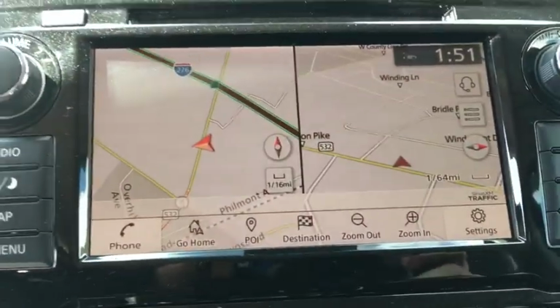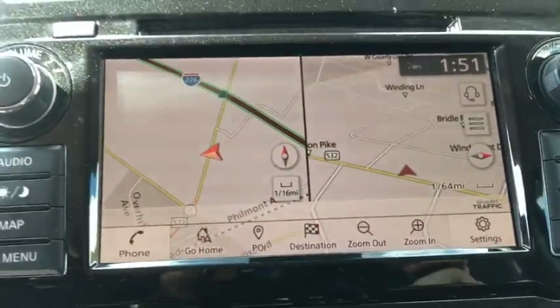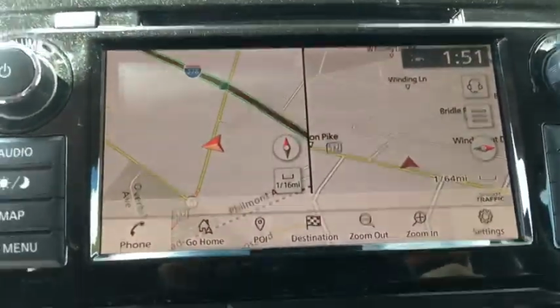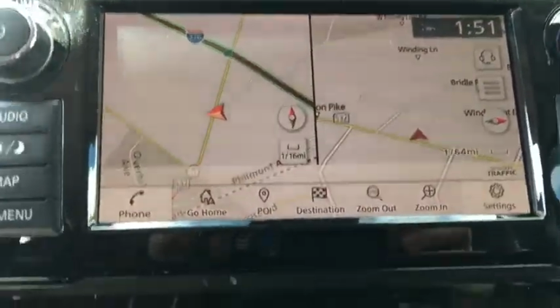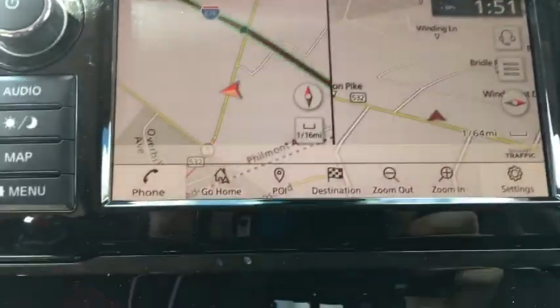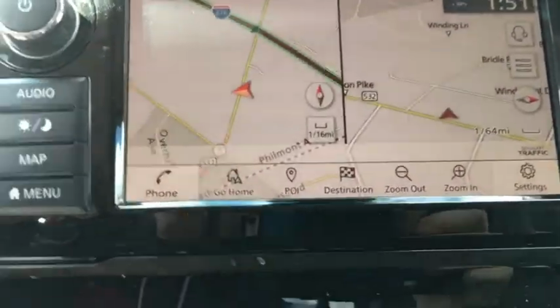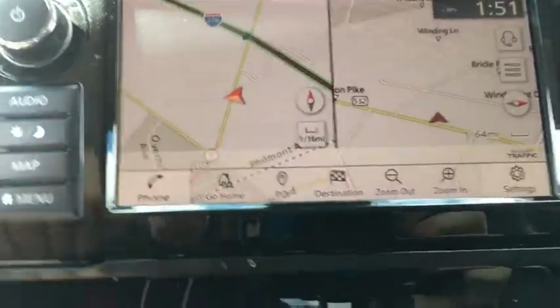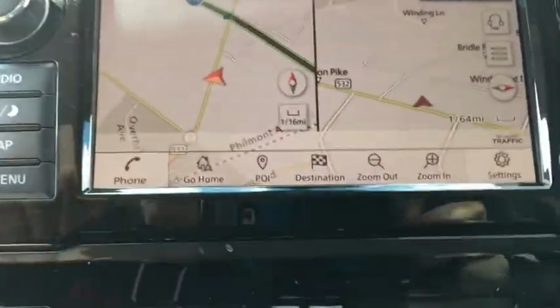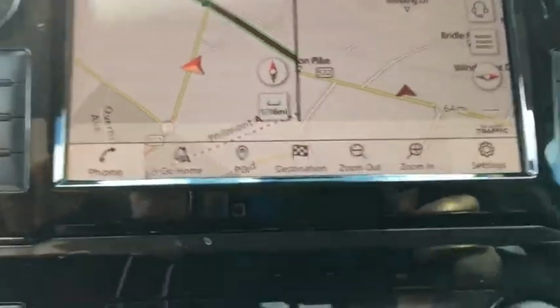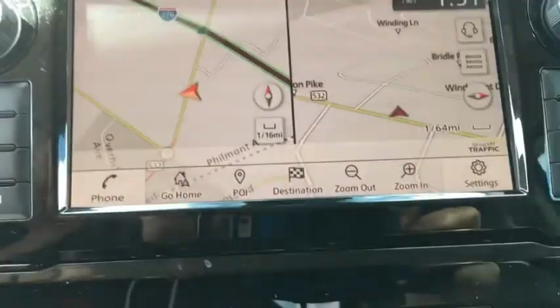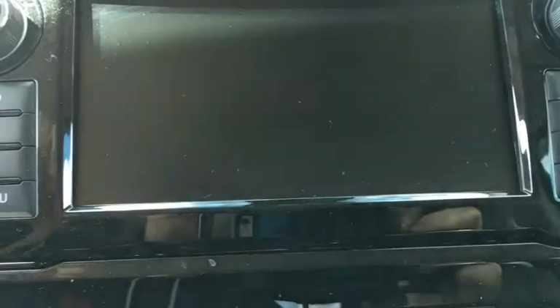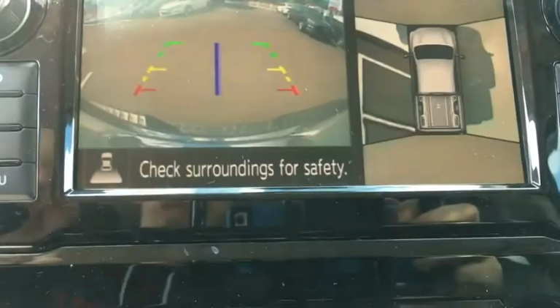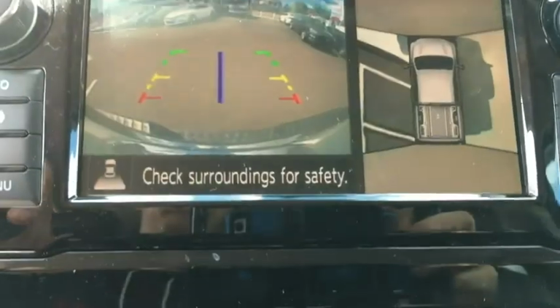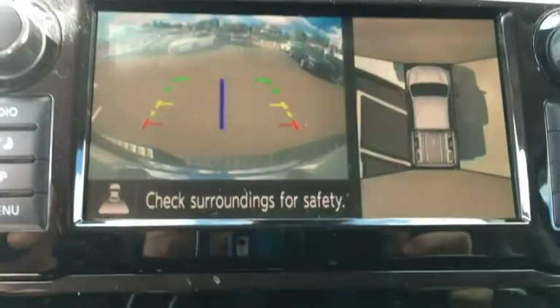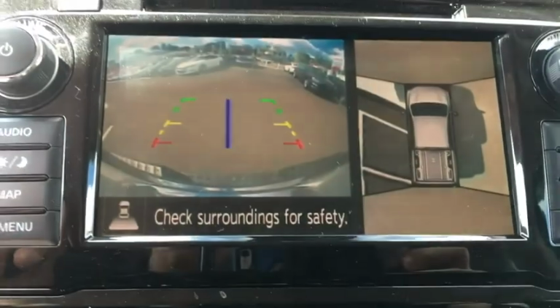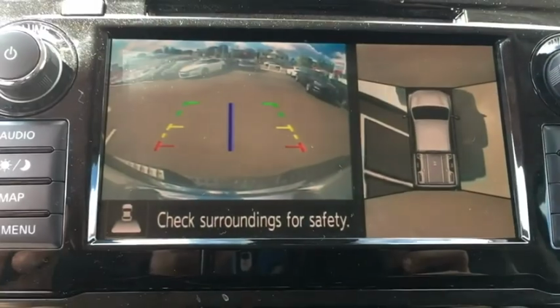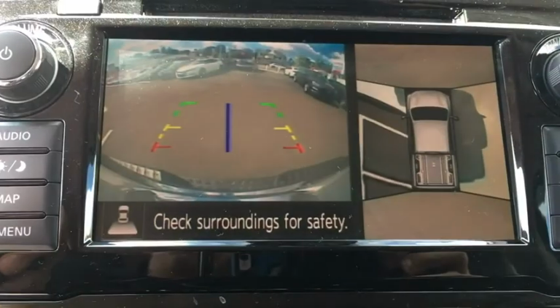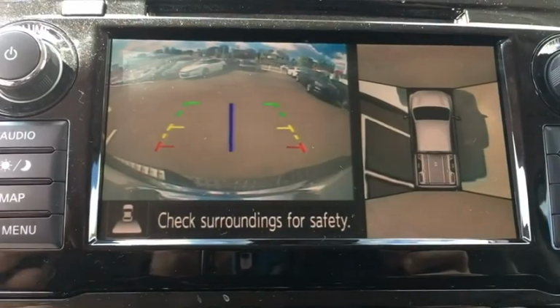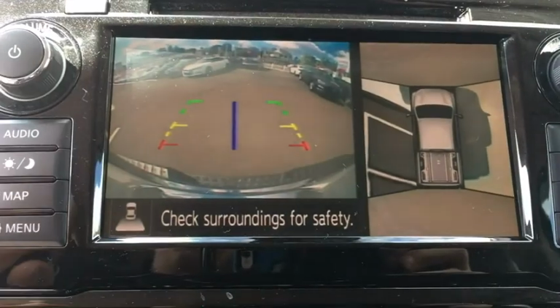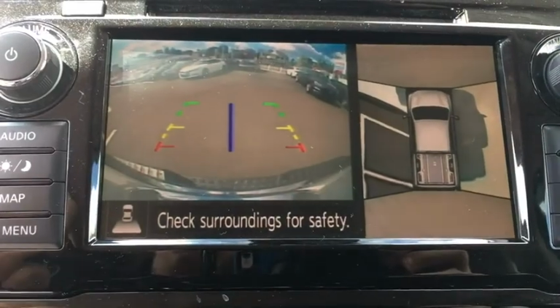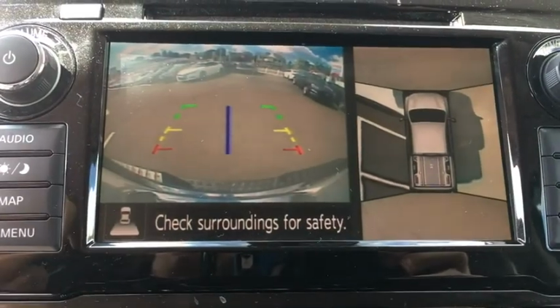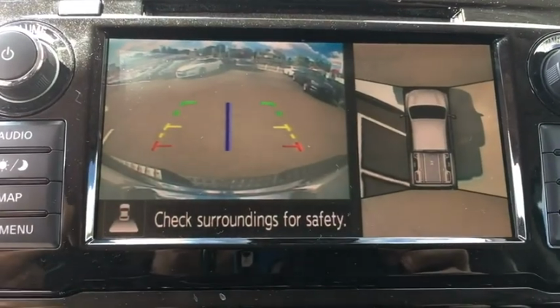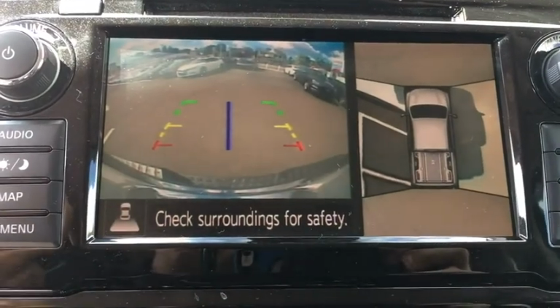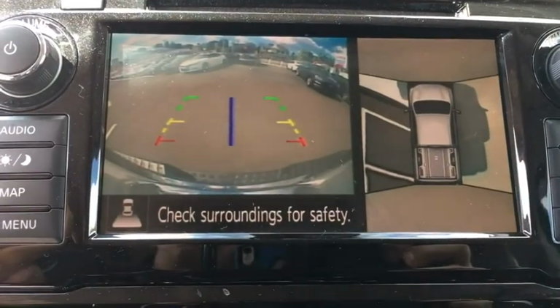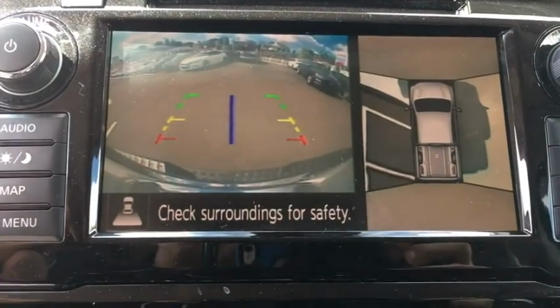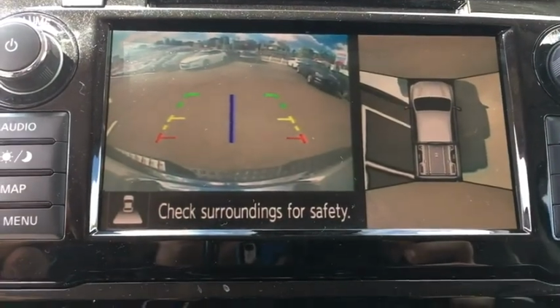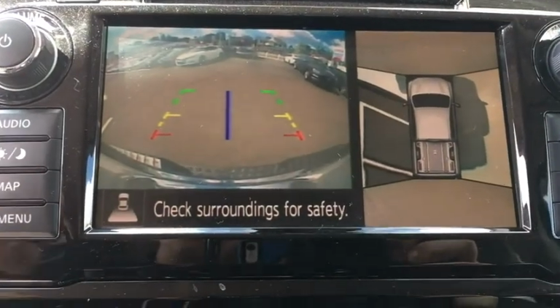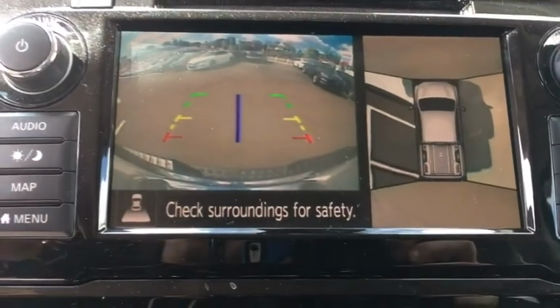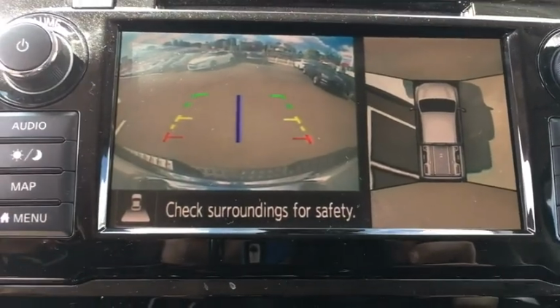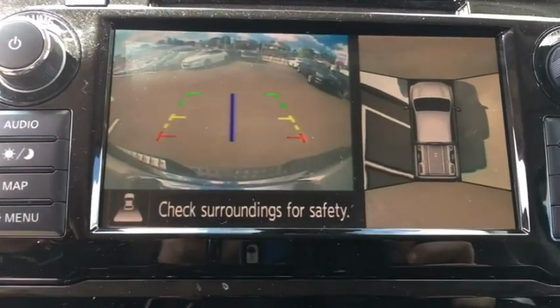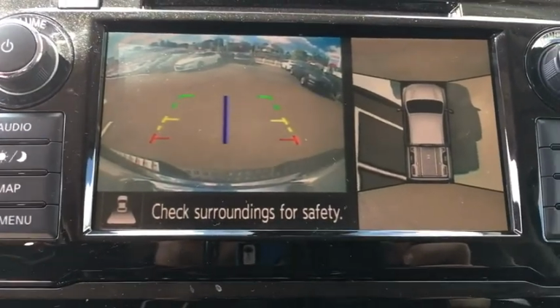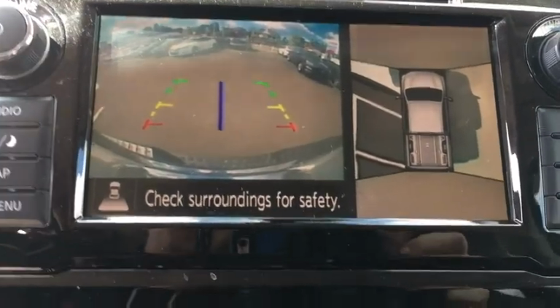Cruise control. Keyless start. Four wheel disc brakes. Come see the car for yourself.